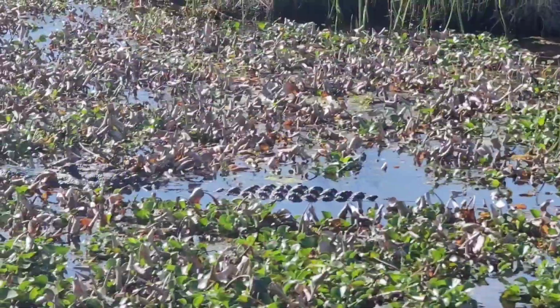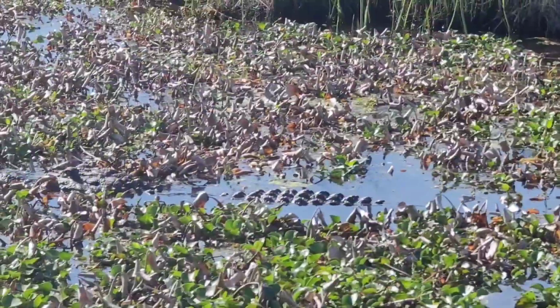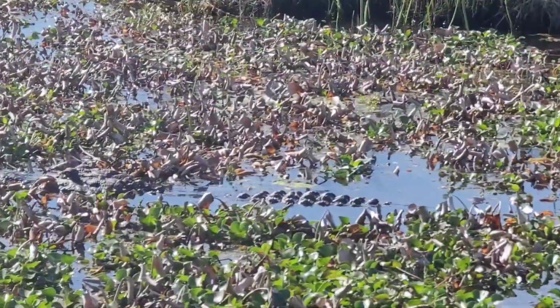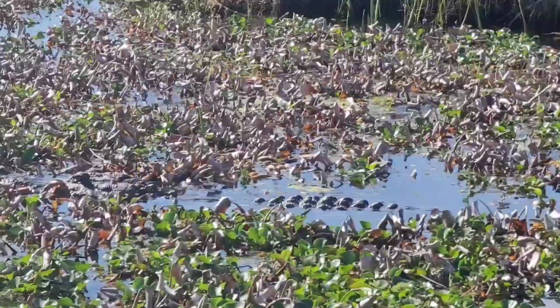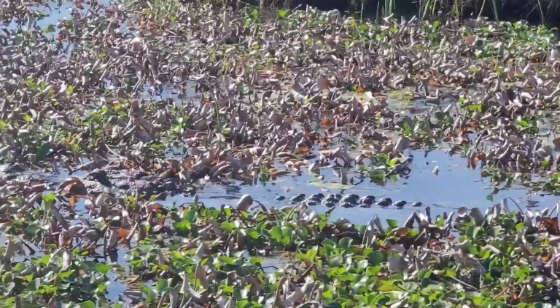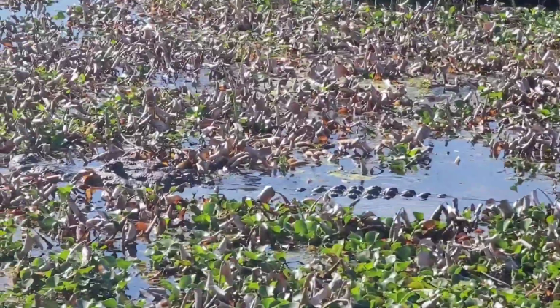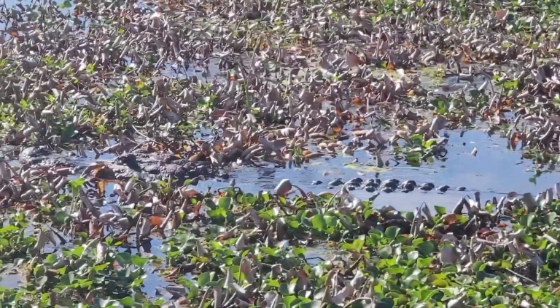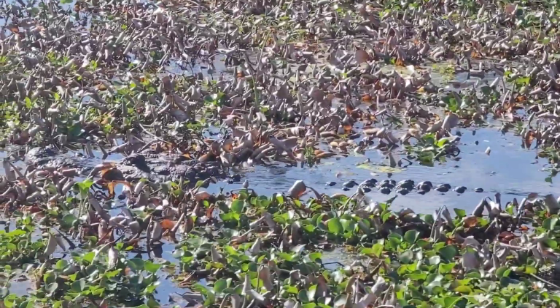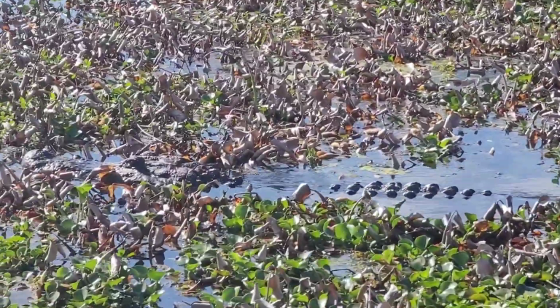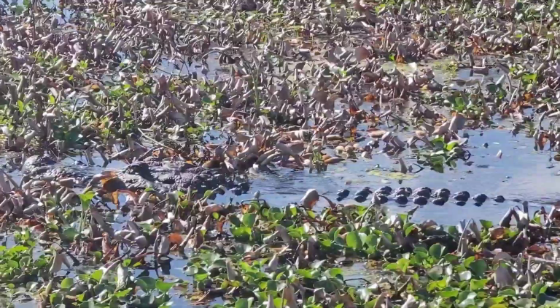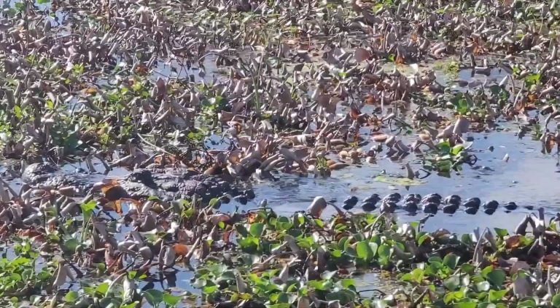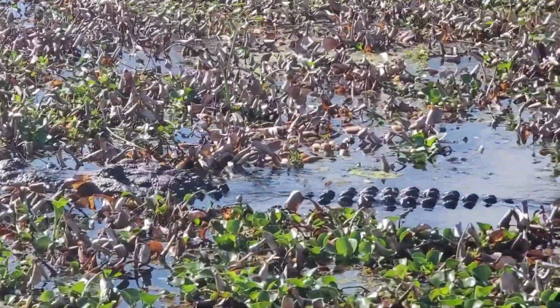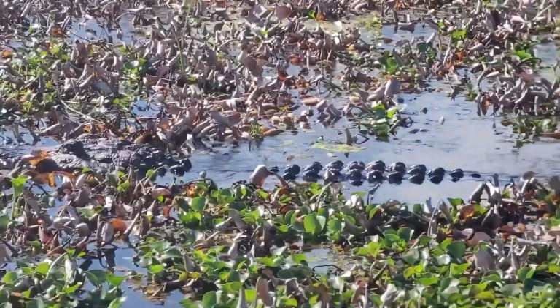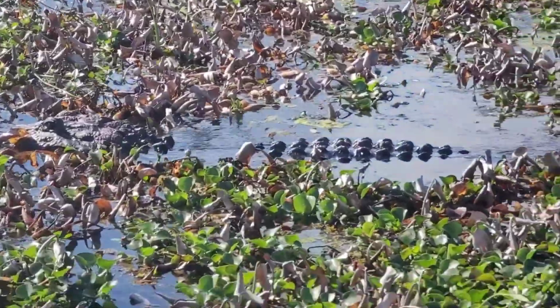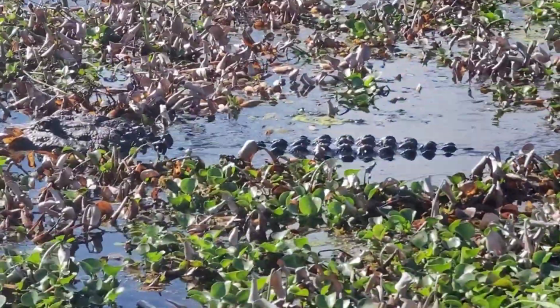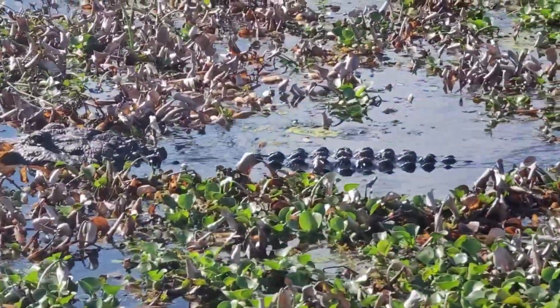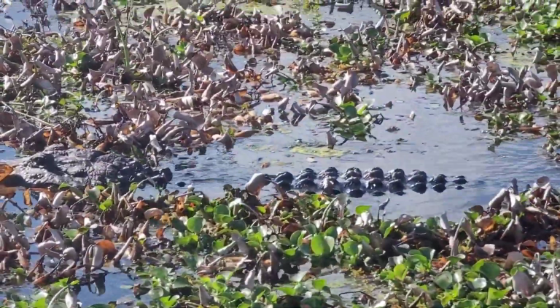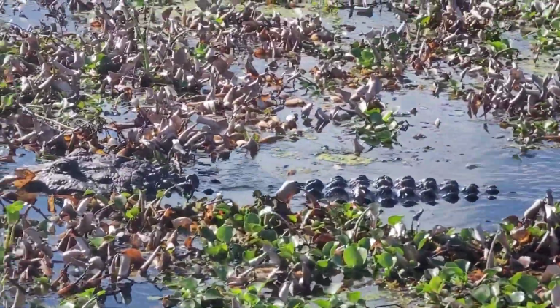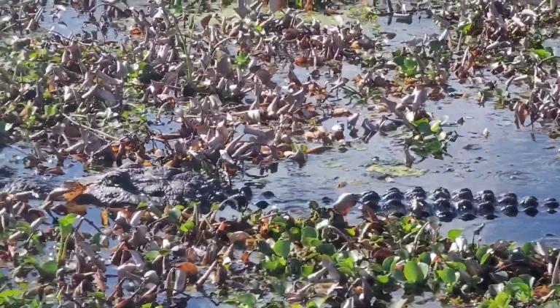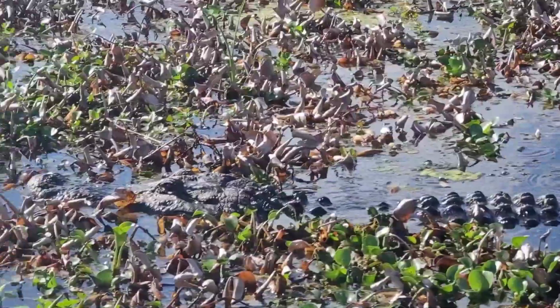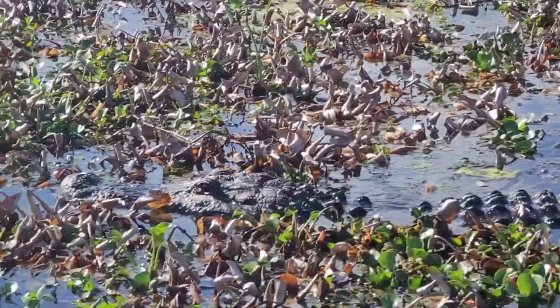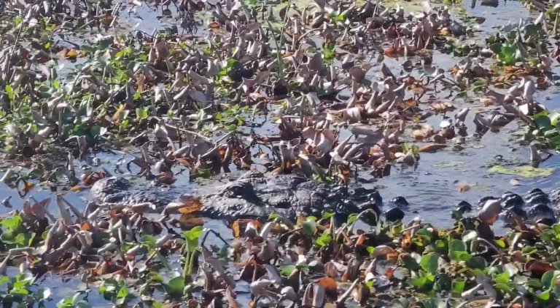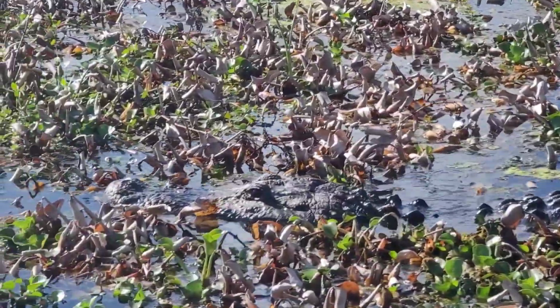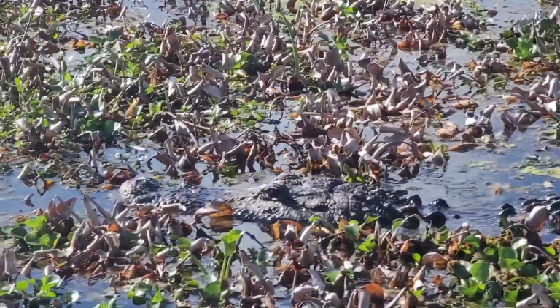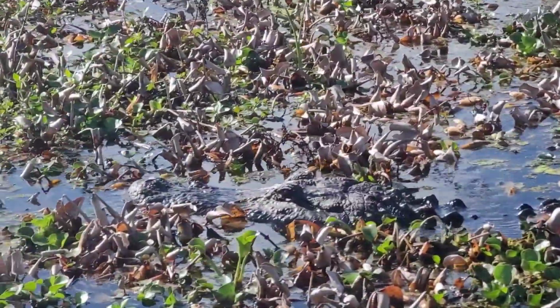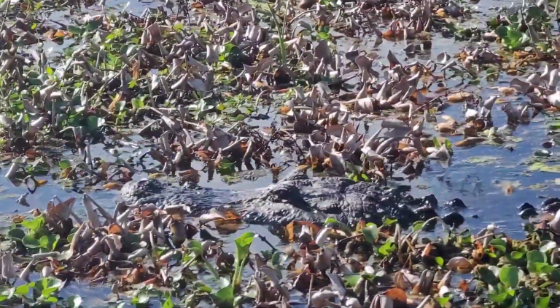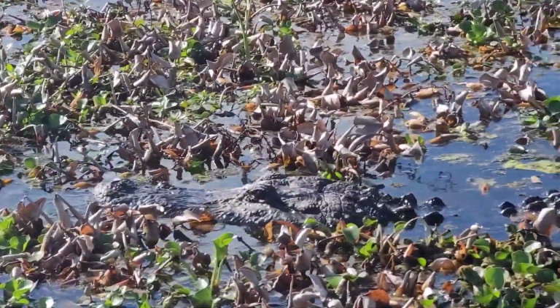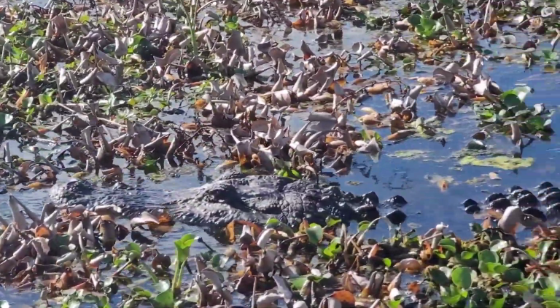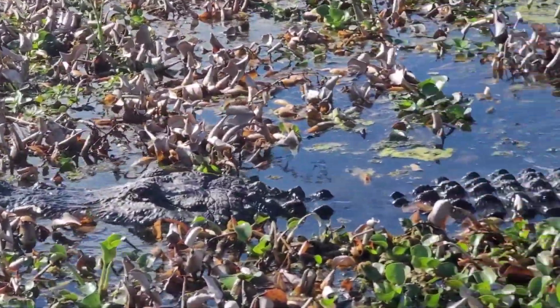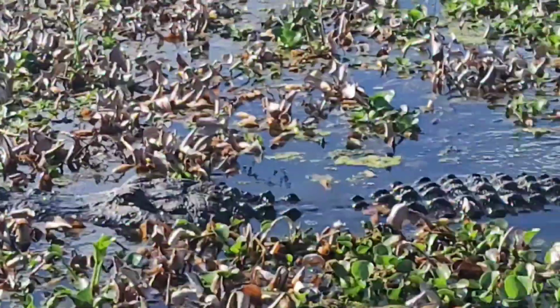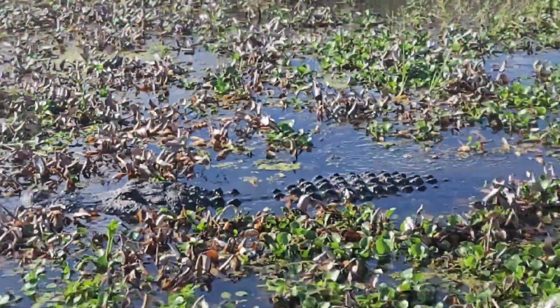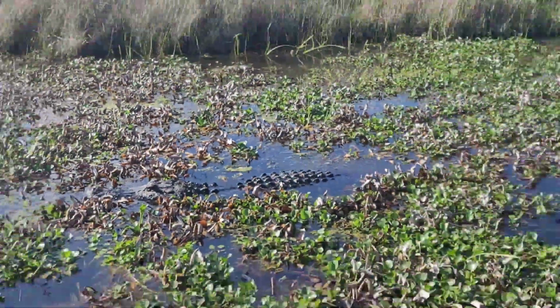The American alligator can grow to be around 3 meters long, and usually lives to be around 20 years old, though they can live longer.